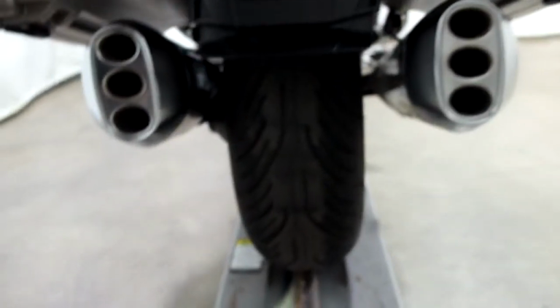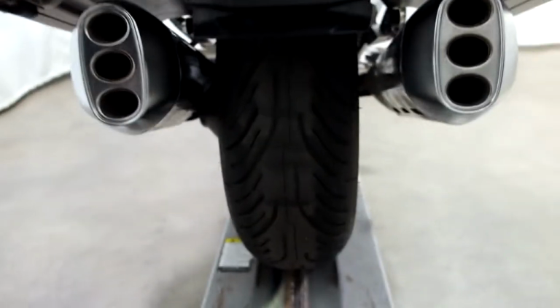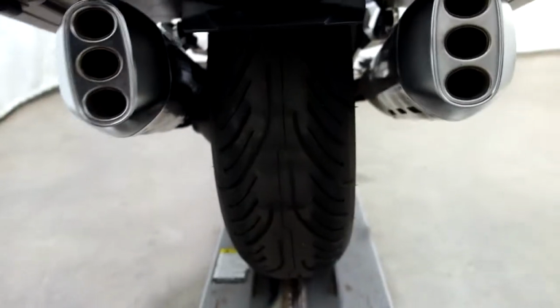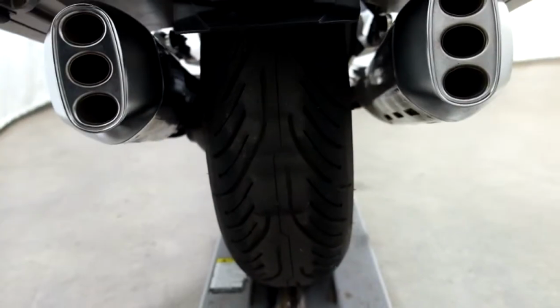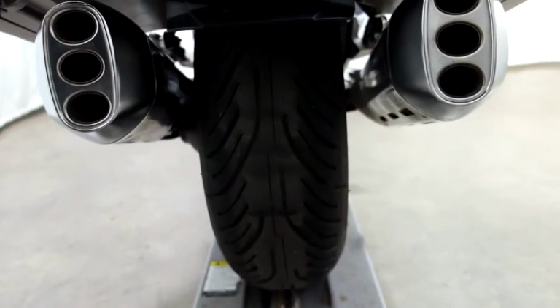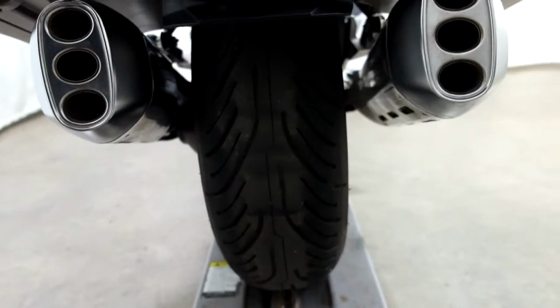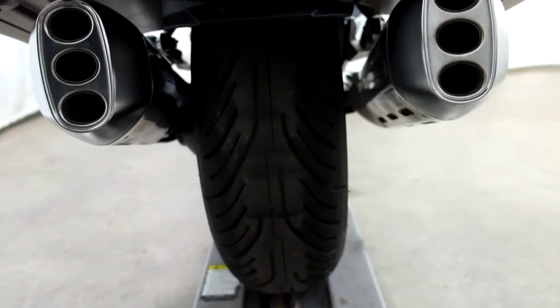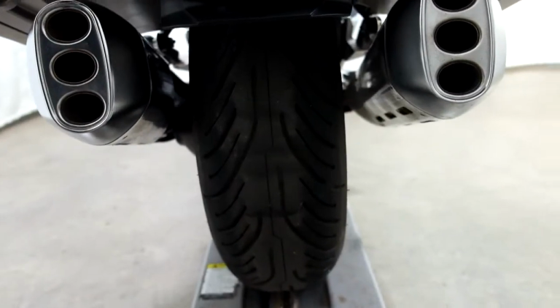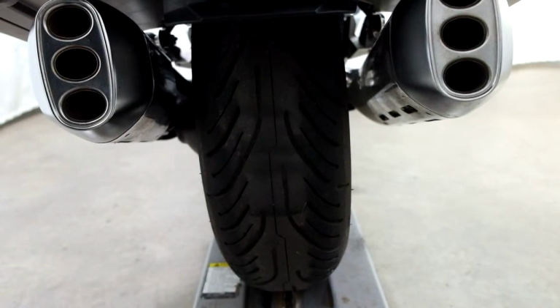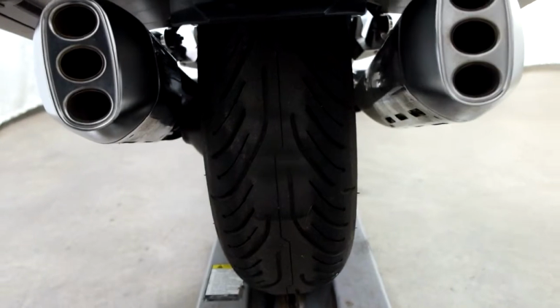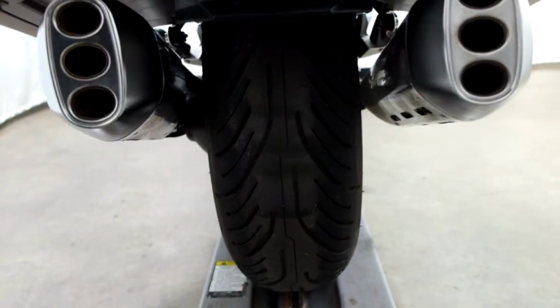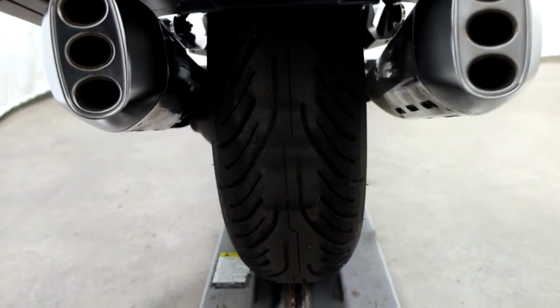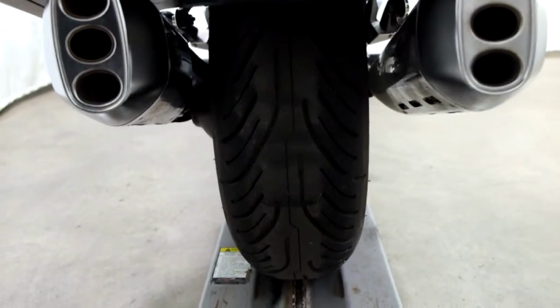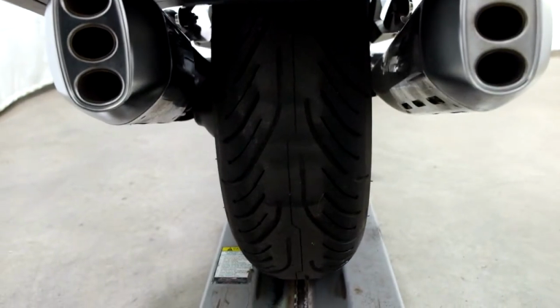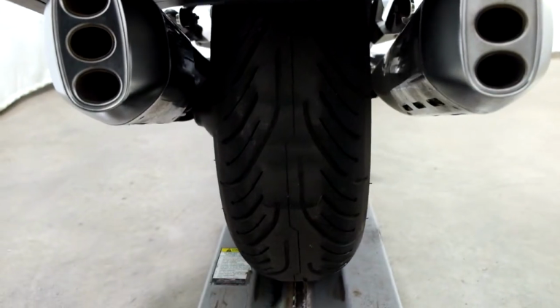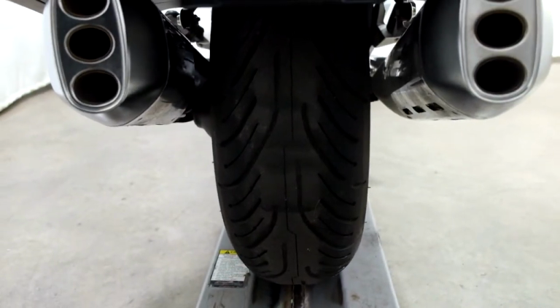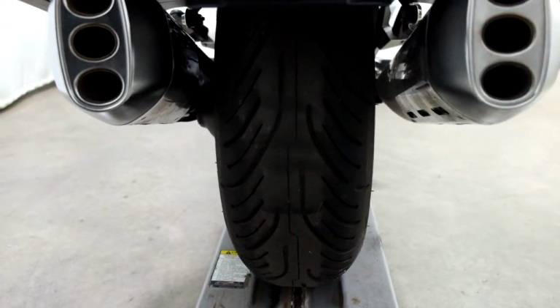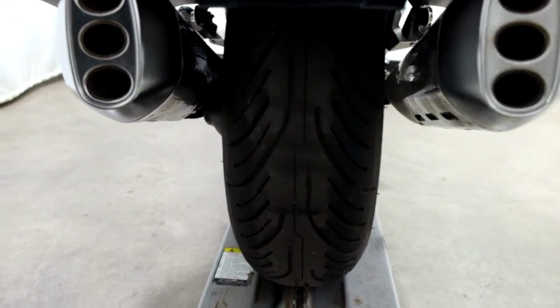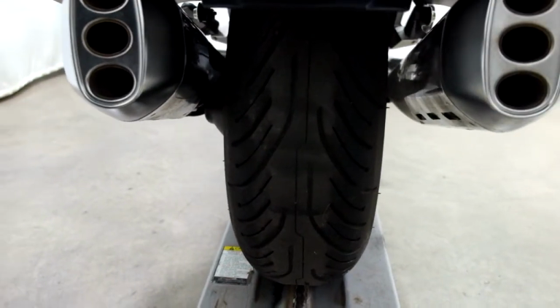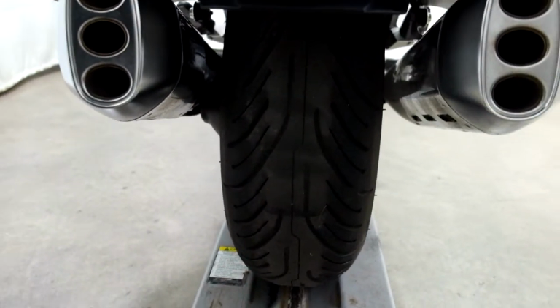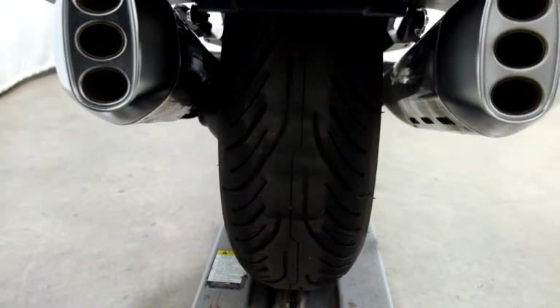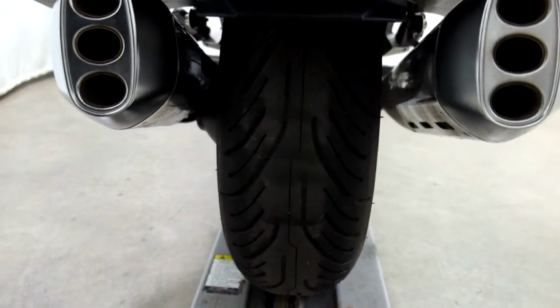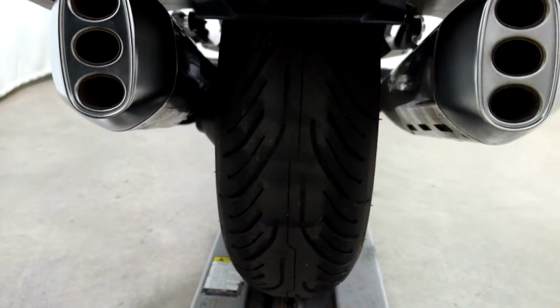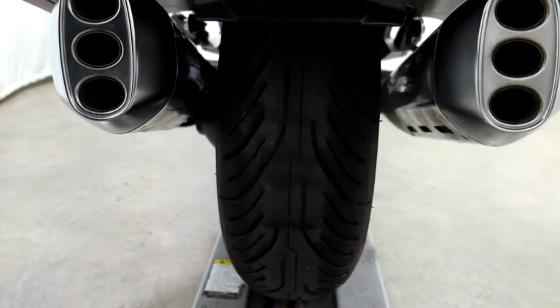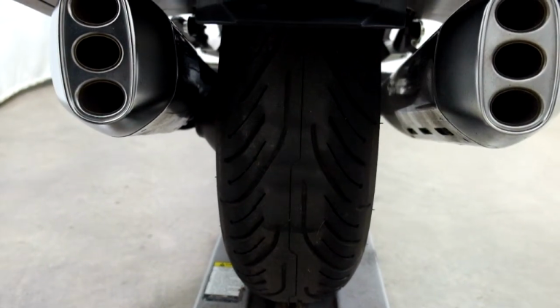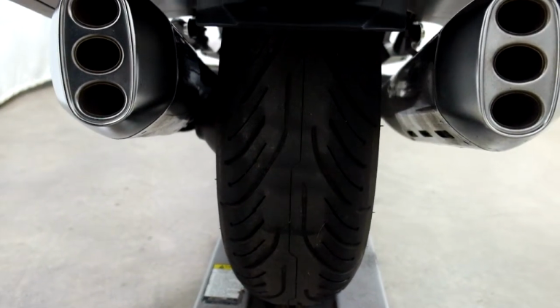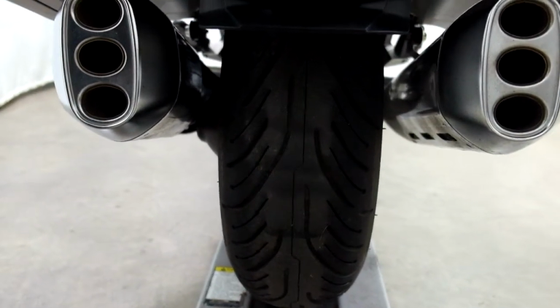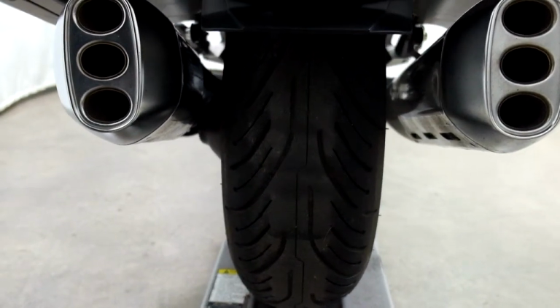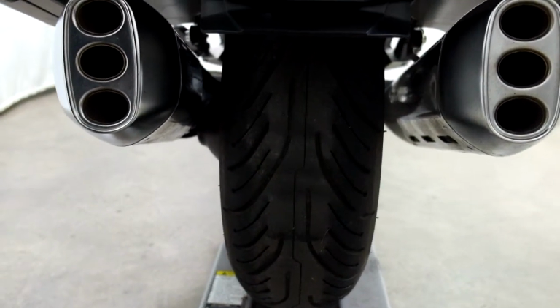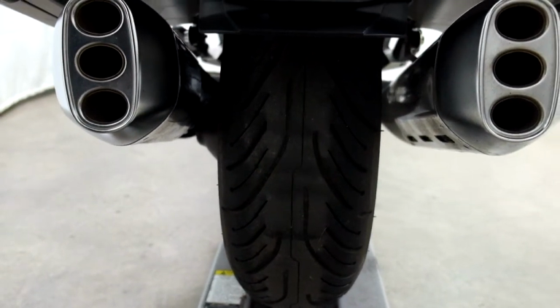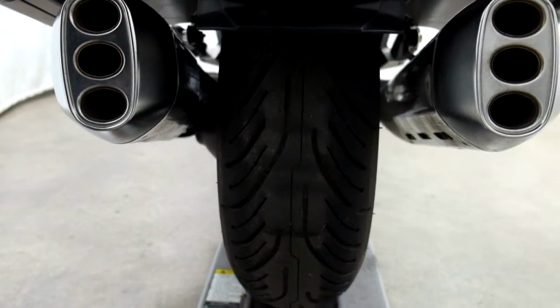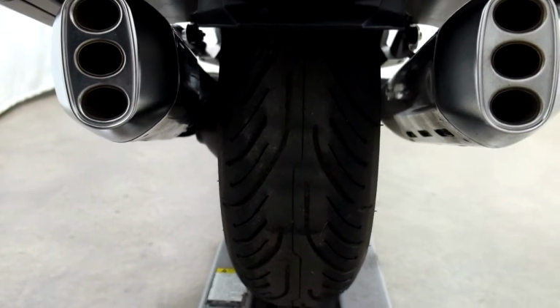The rear tire has got some decent tread on it too, but it's got quite a flat patch there in the middle, as you can see.